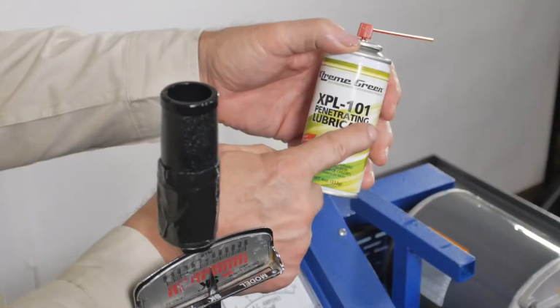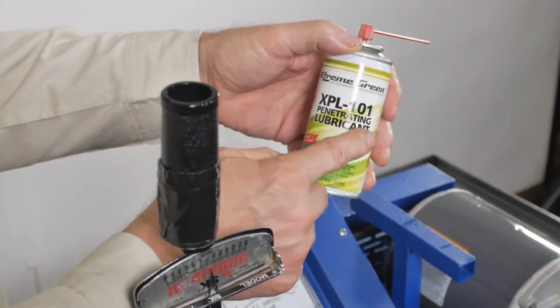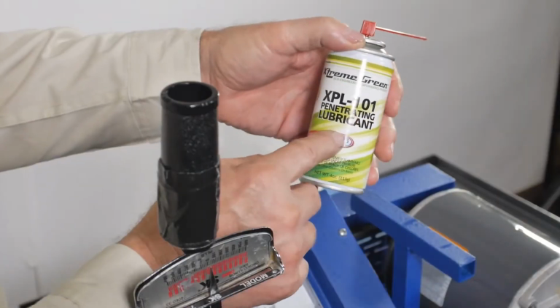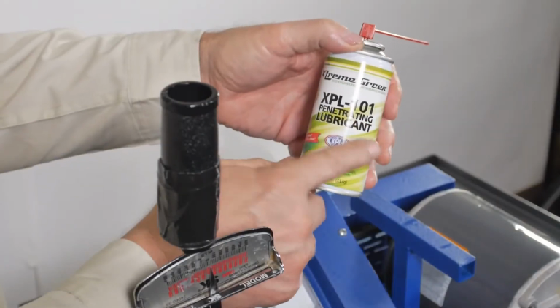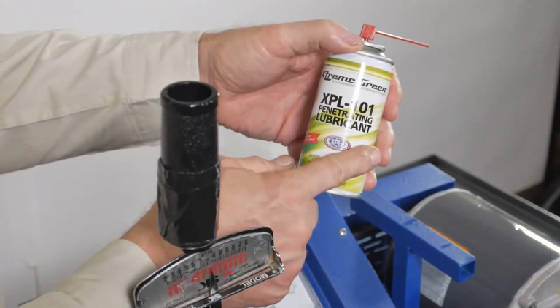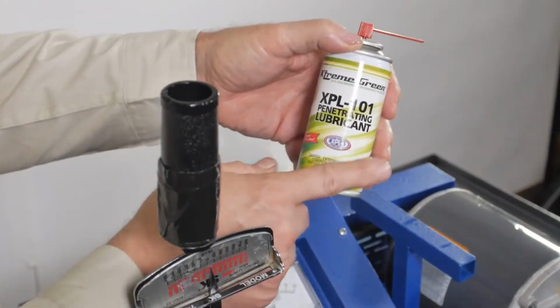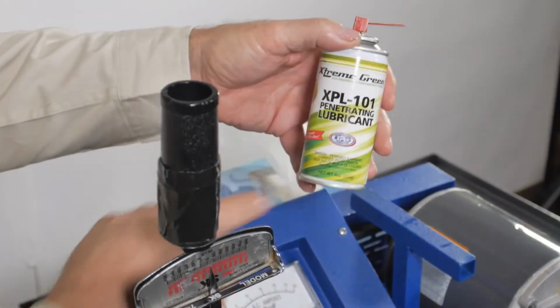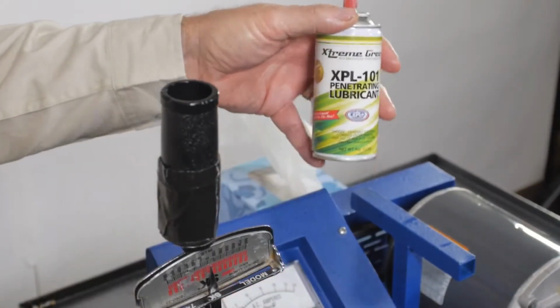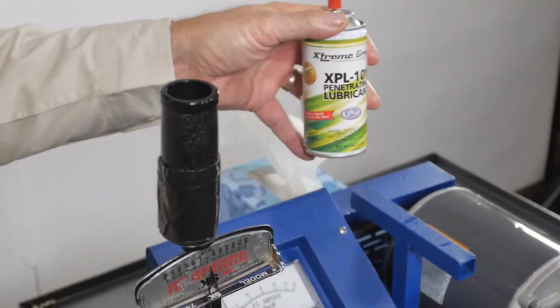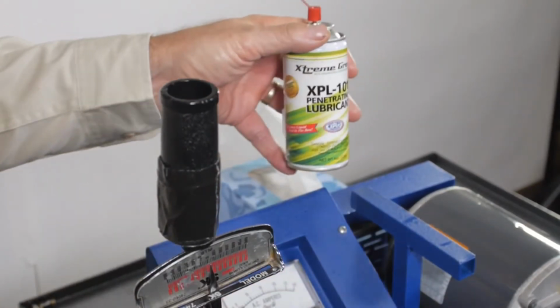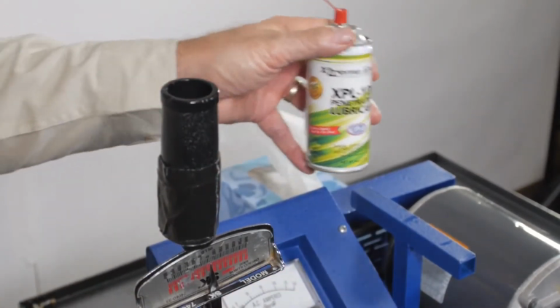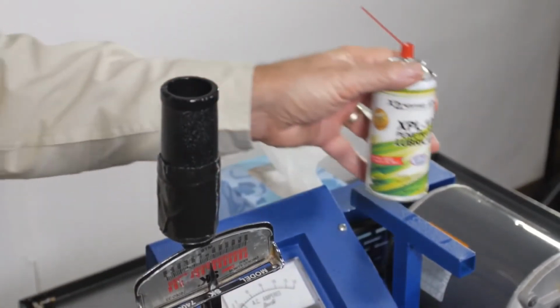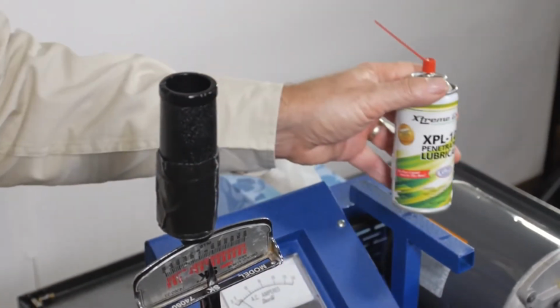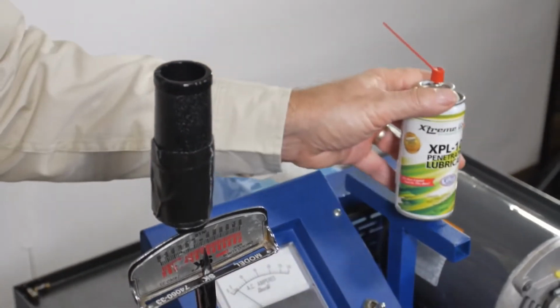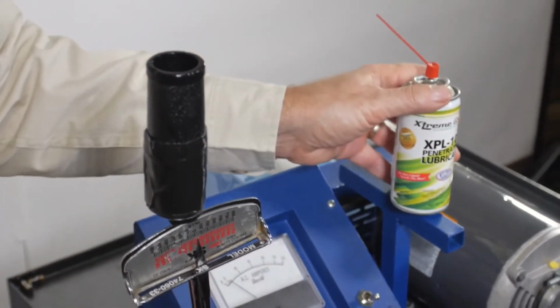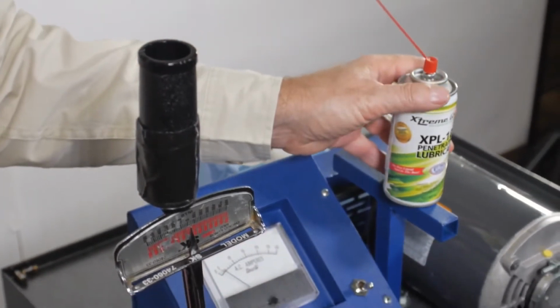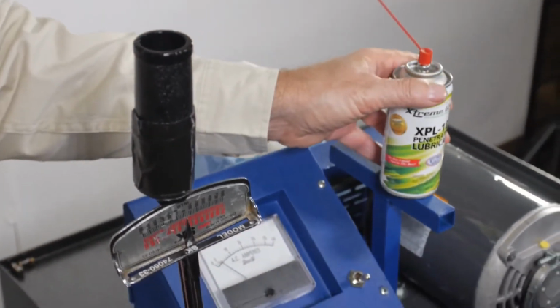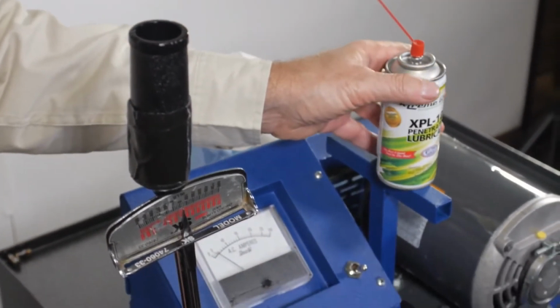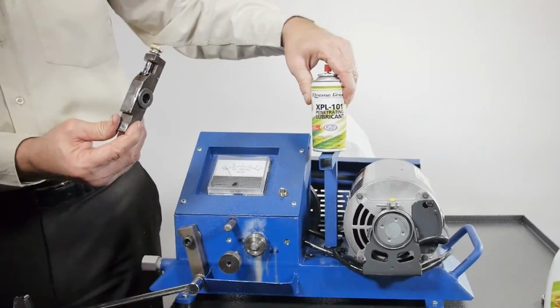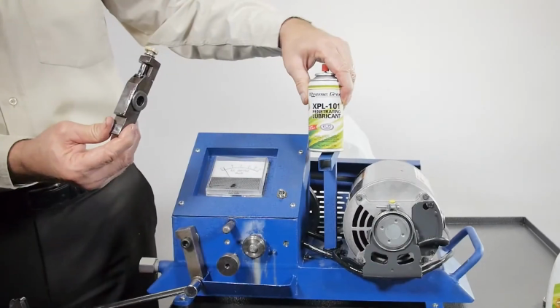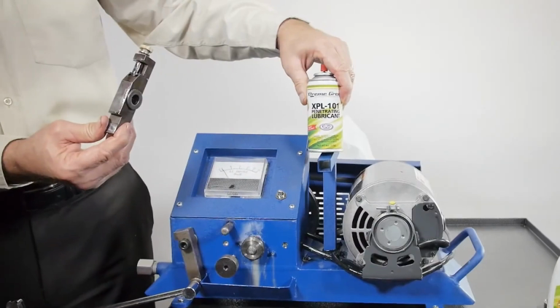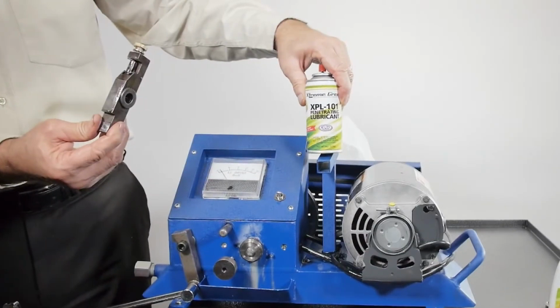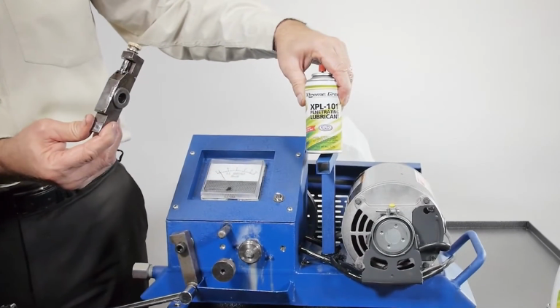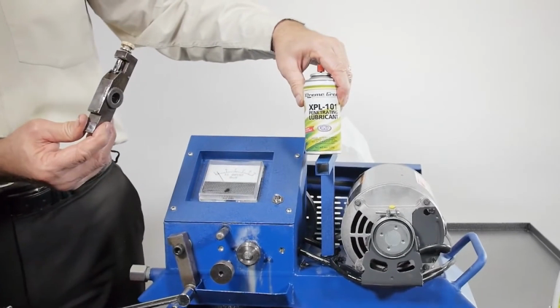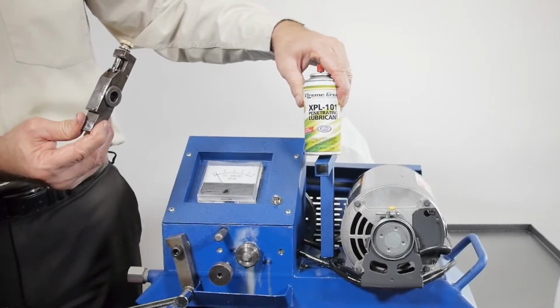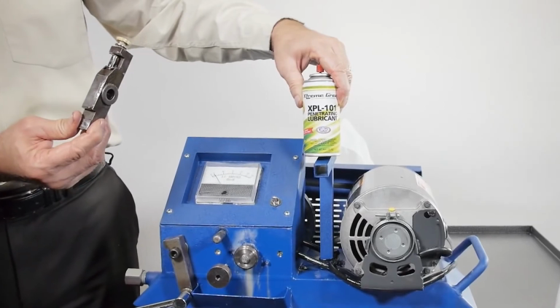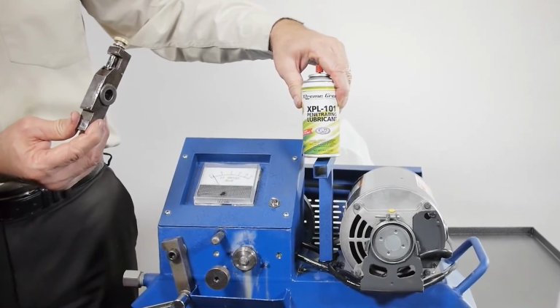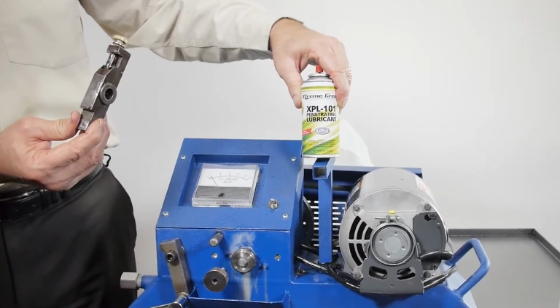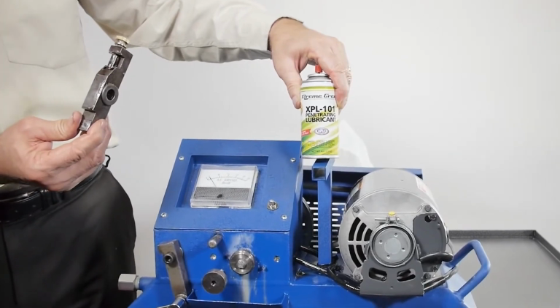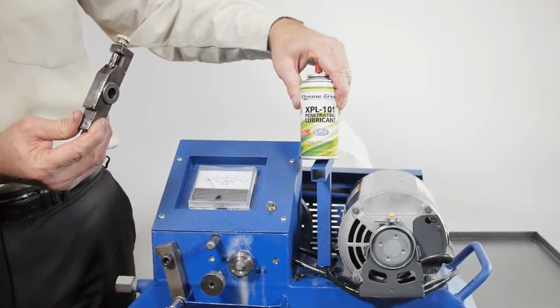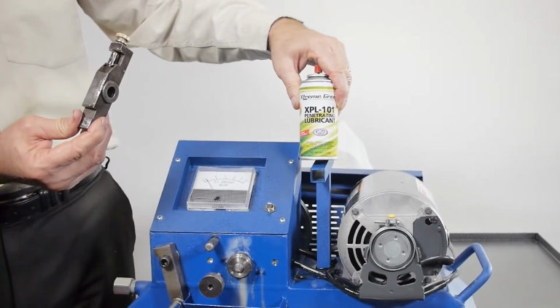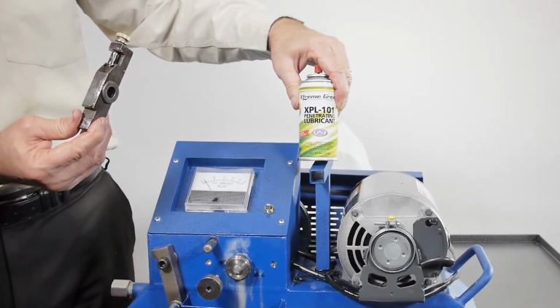Xtreme Green XPL 101 penetrating lubricant — the best tool in the box.